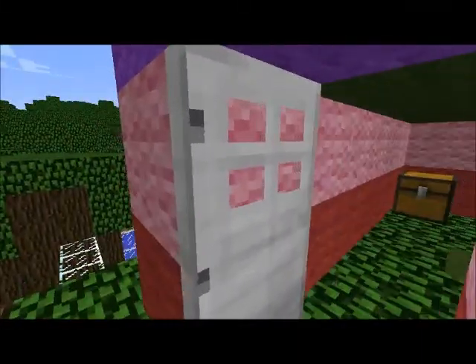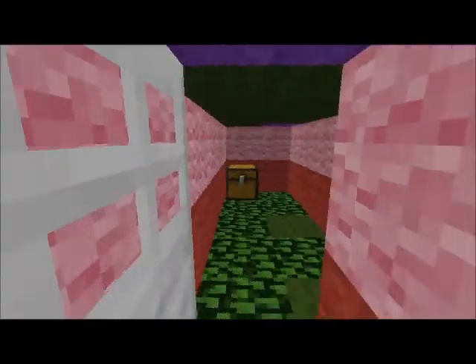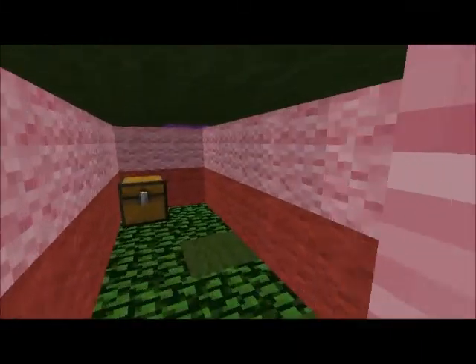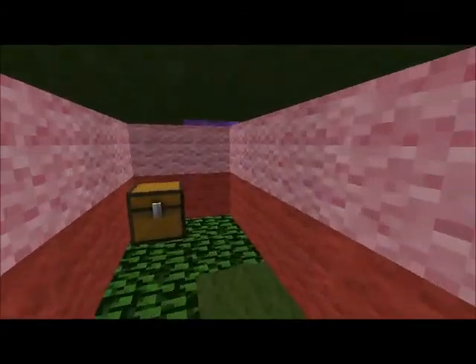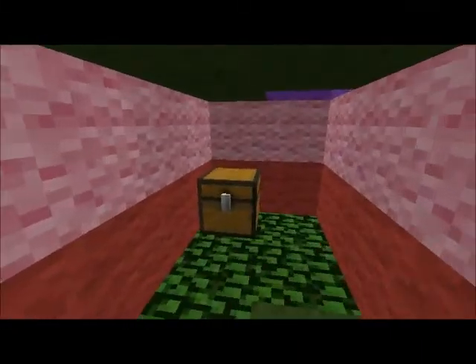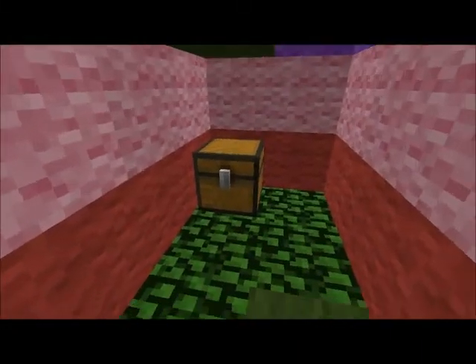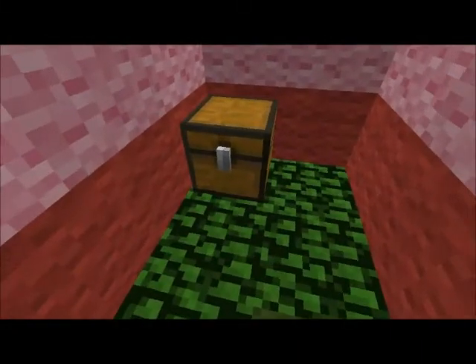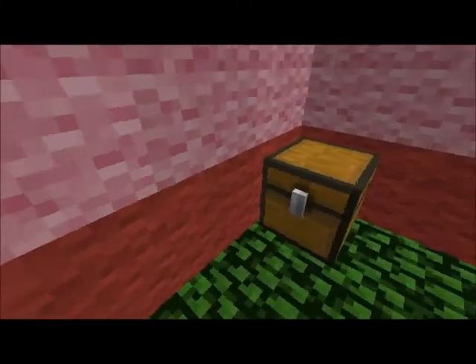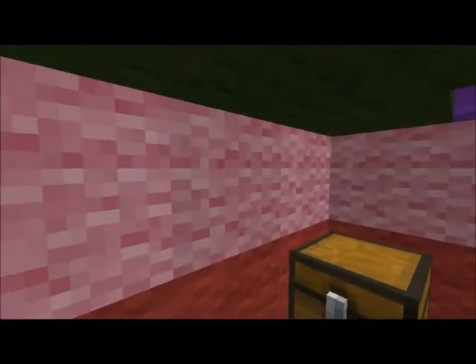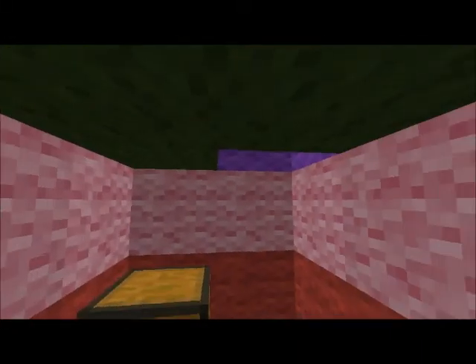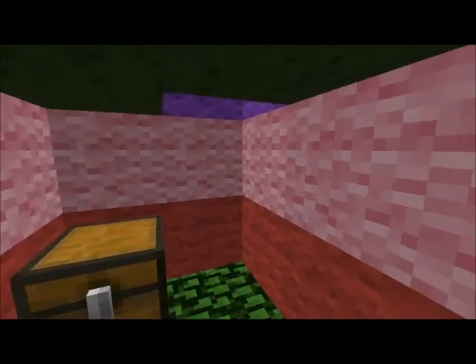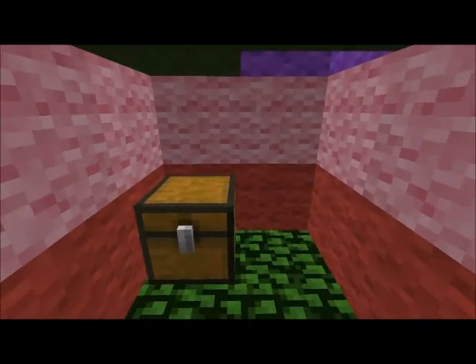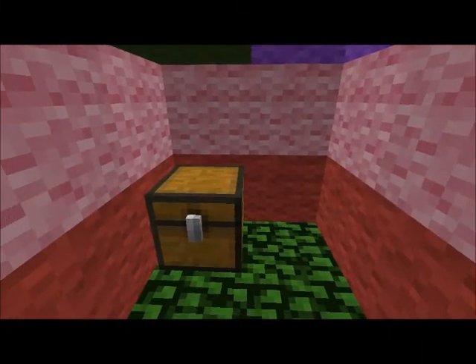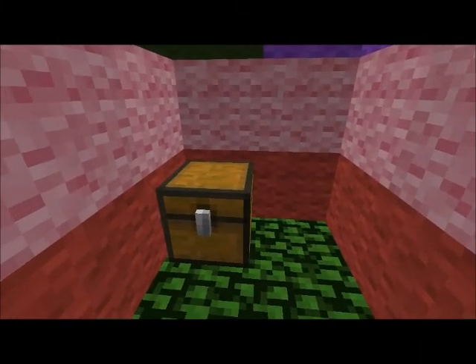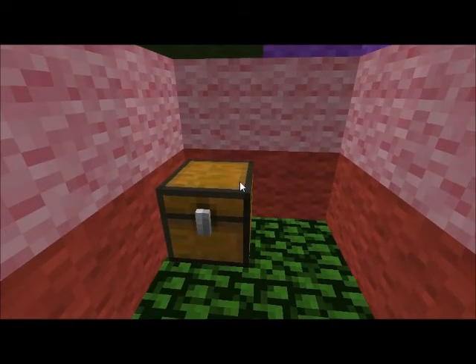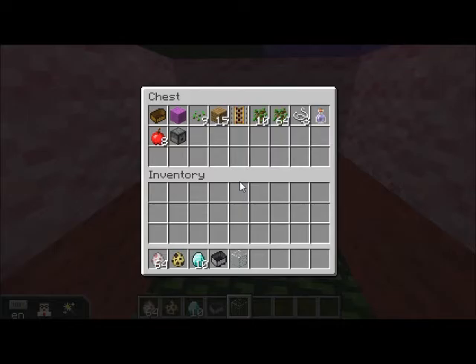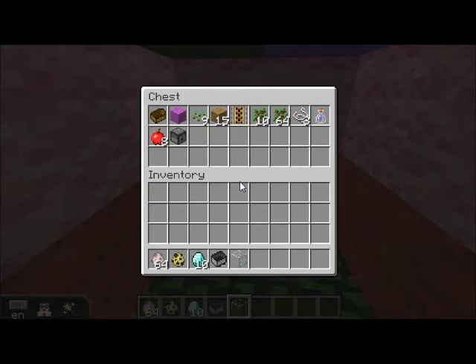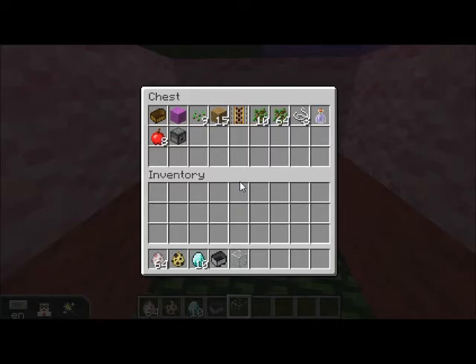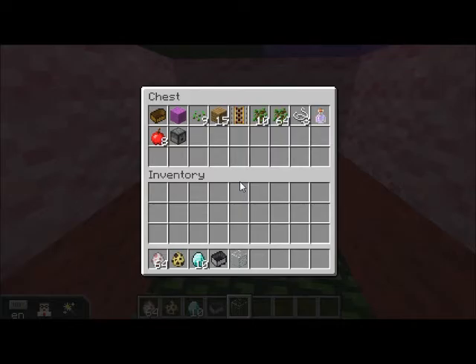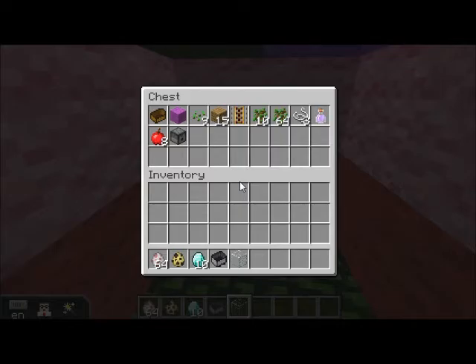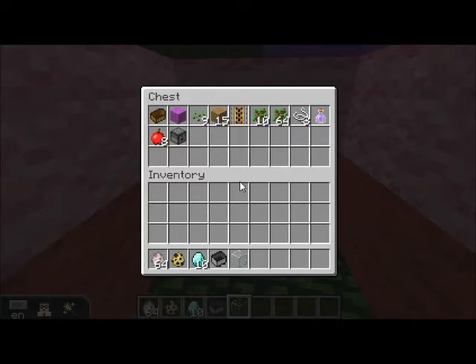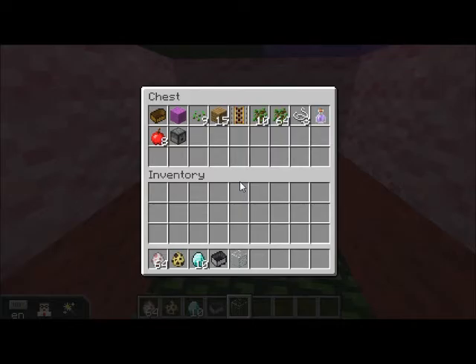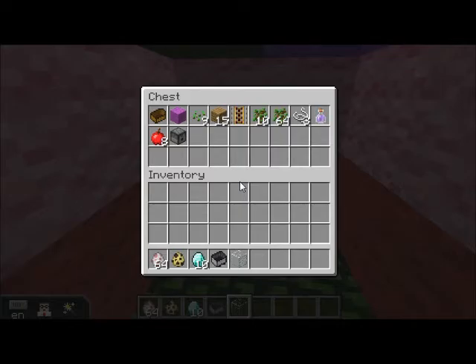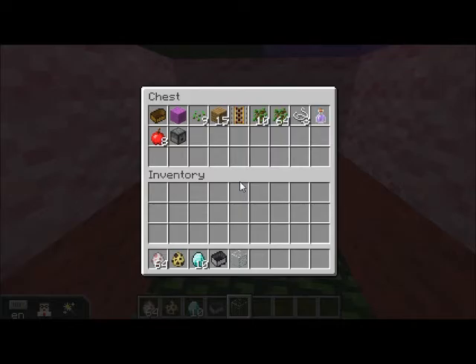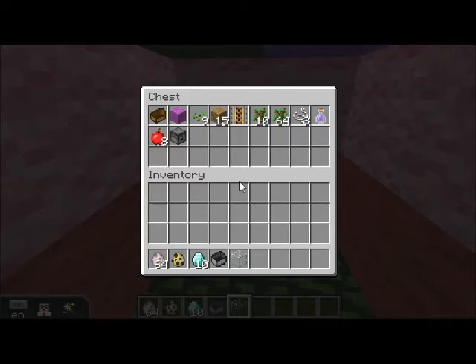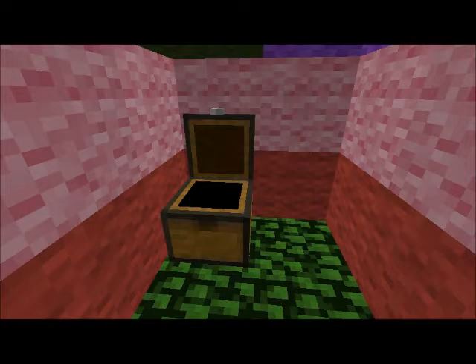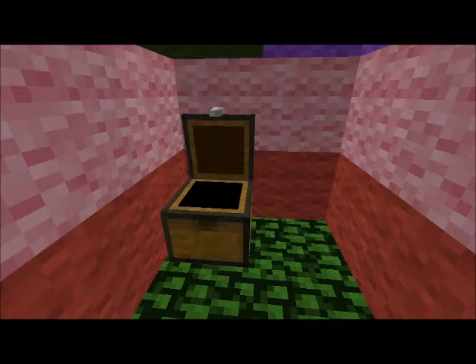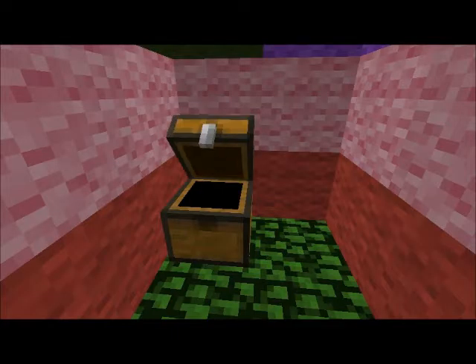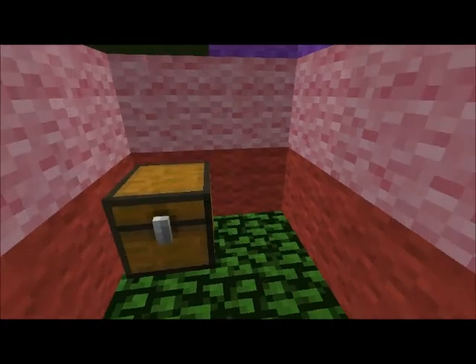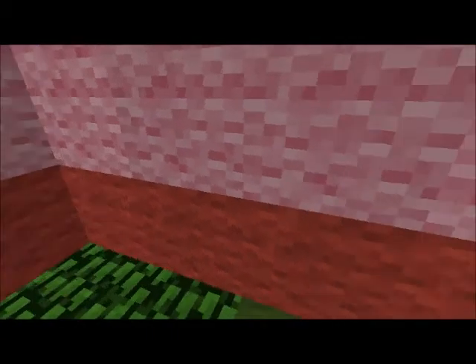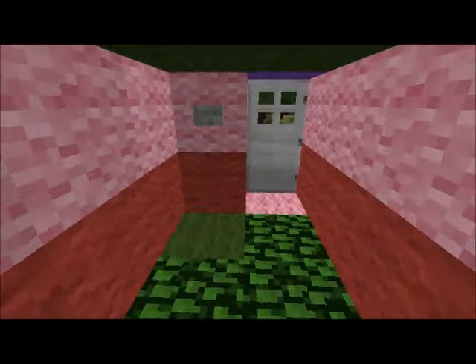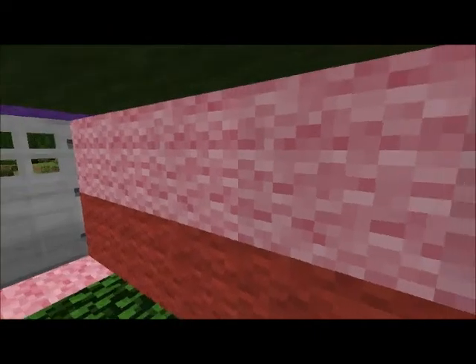And inside, we have a chest that has boats, wool, and other things.